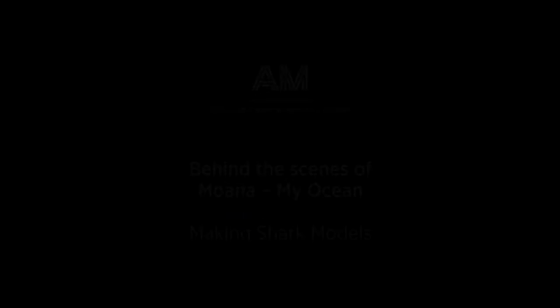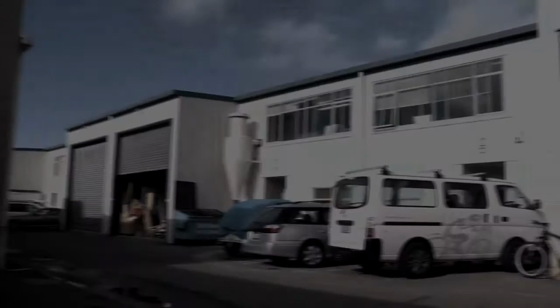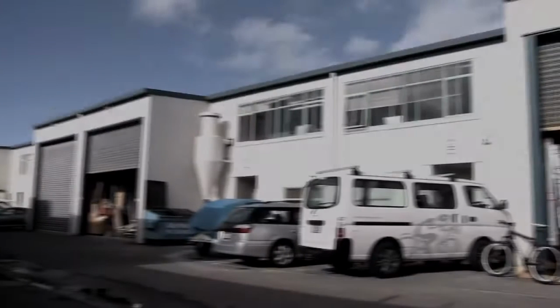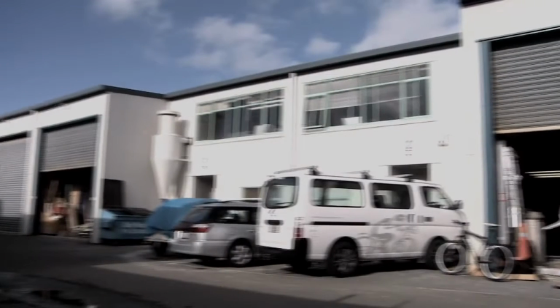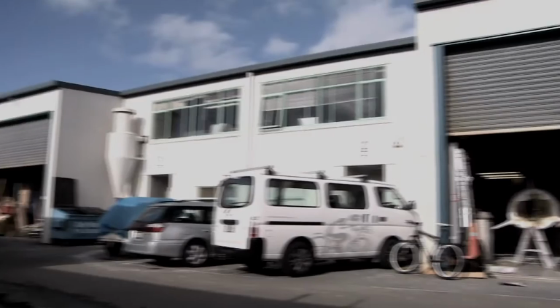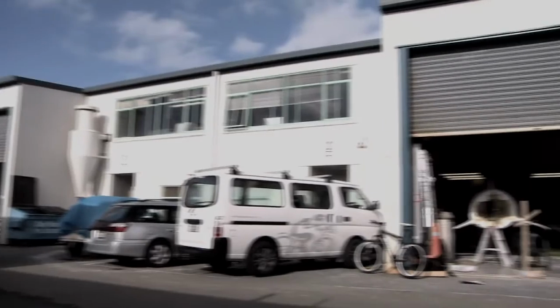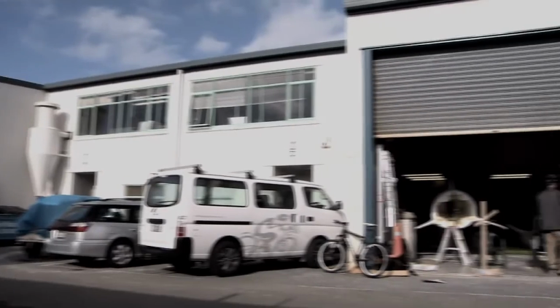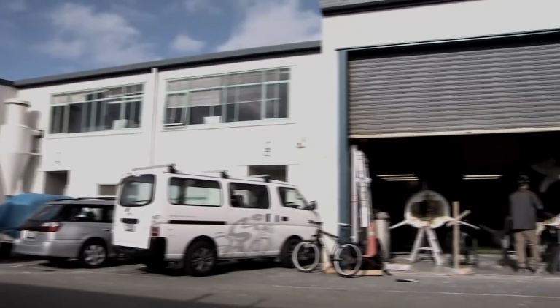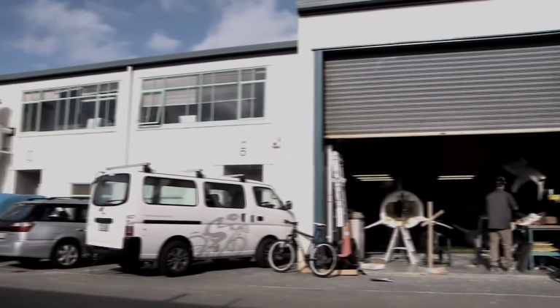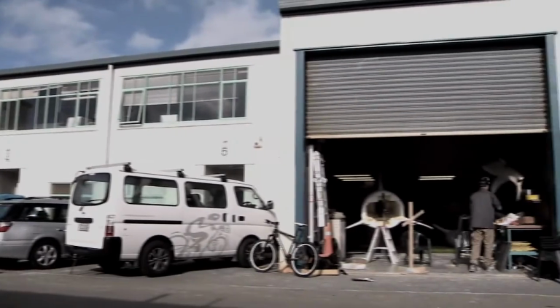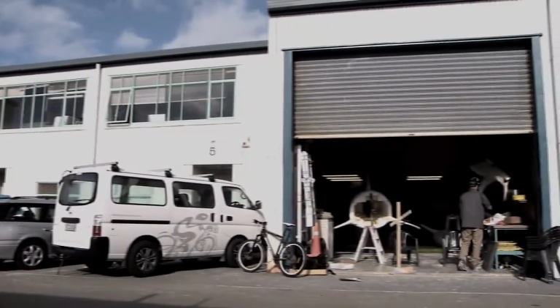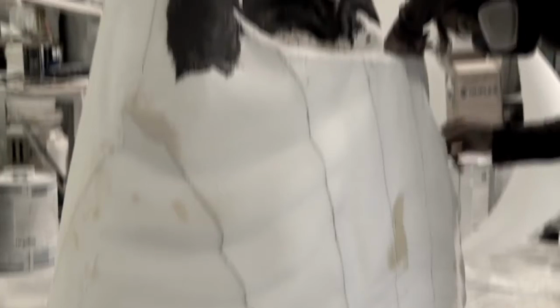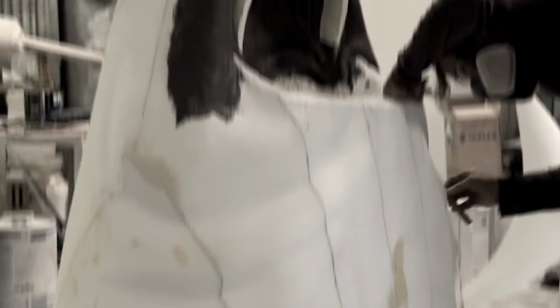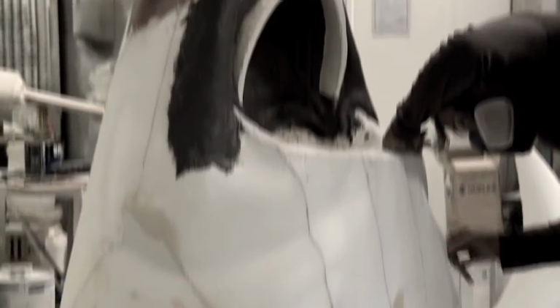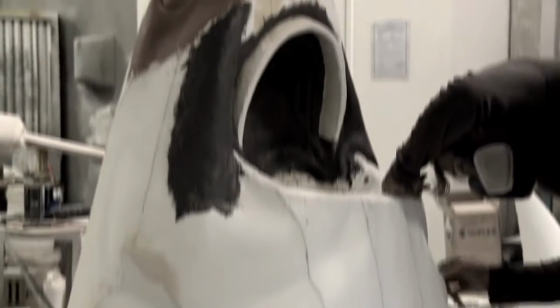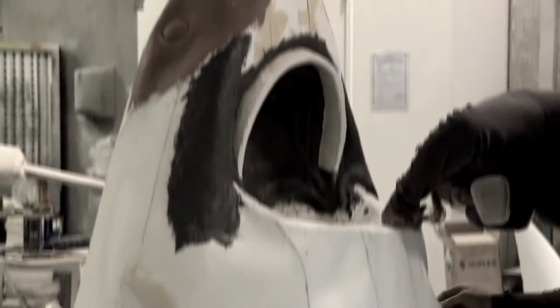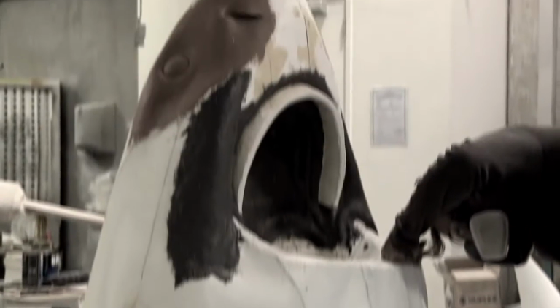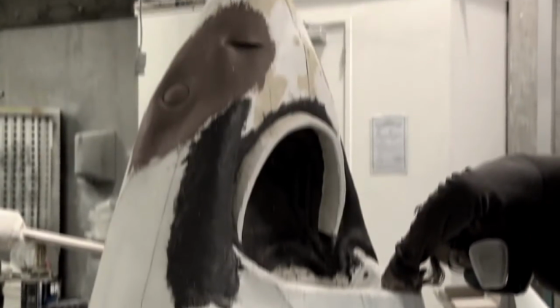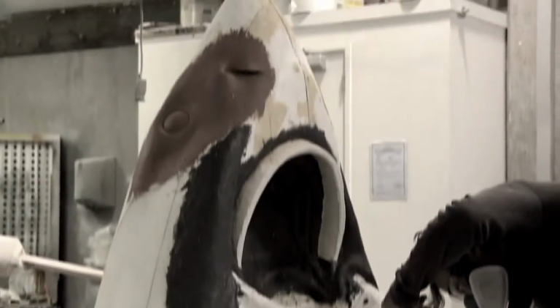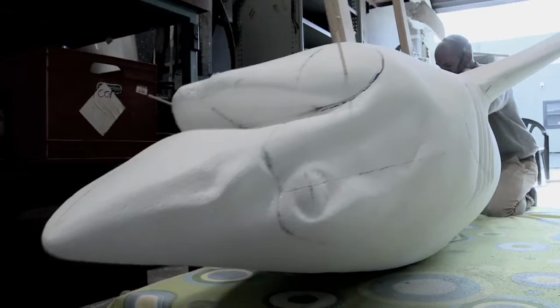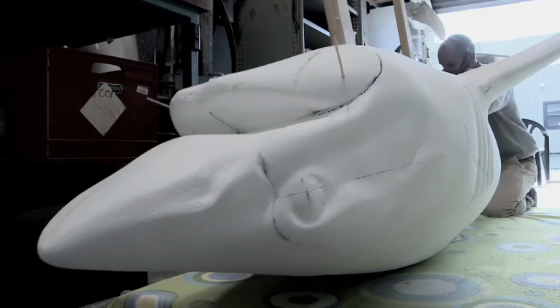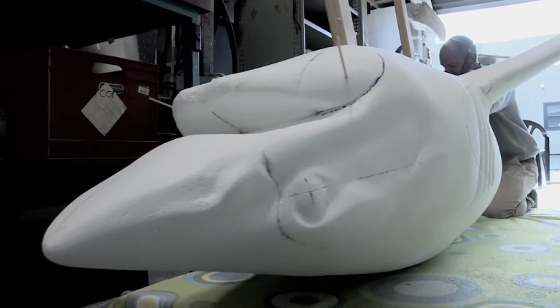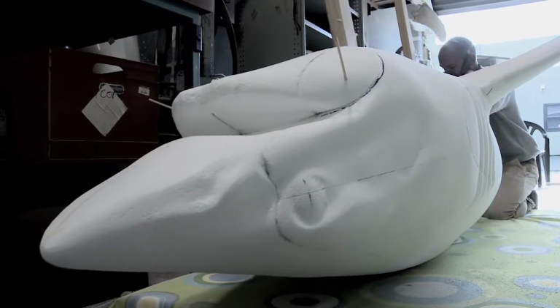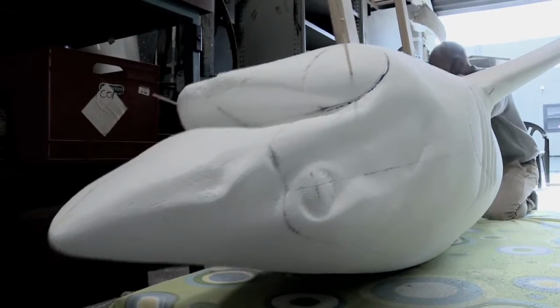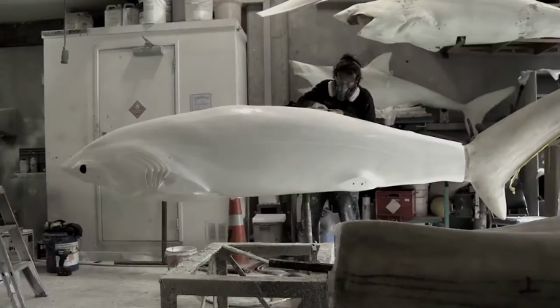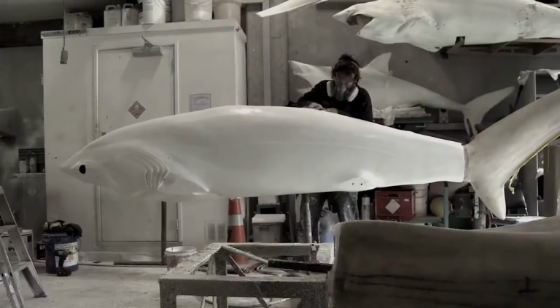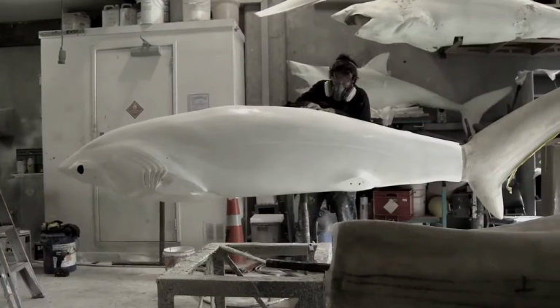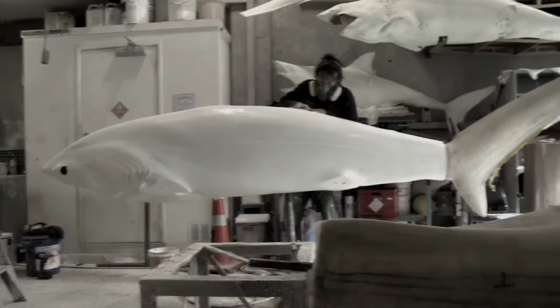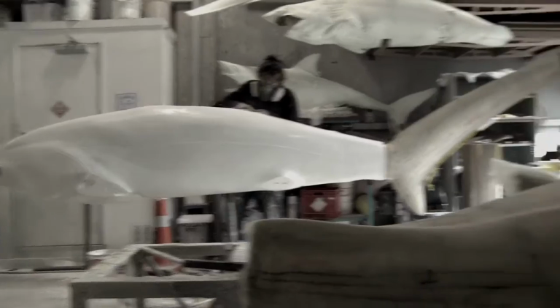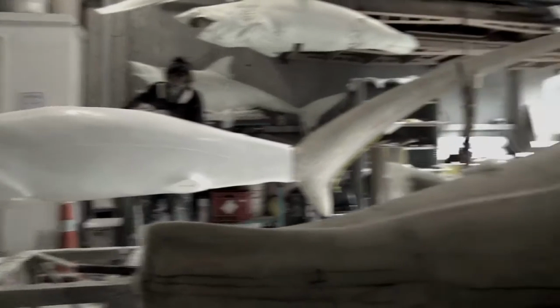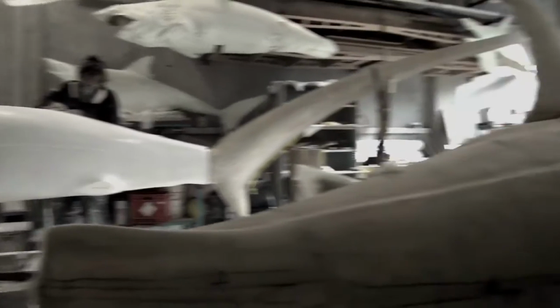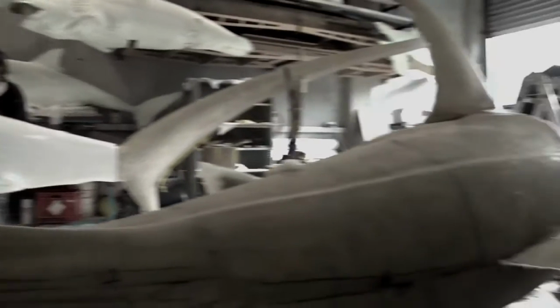We've got four sharks: we've got the great white, we've got the mako, we've got the thresher, and we've got the bronze whaler.